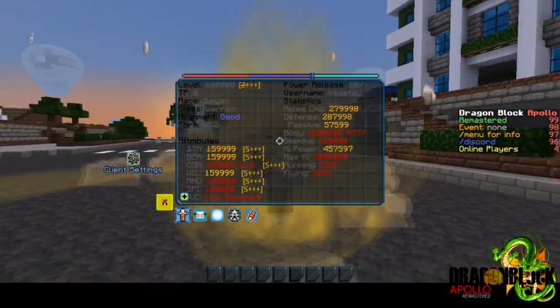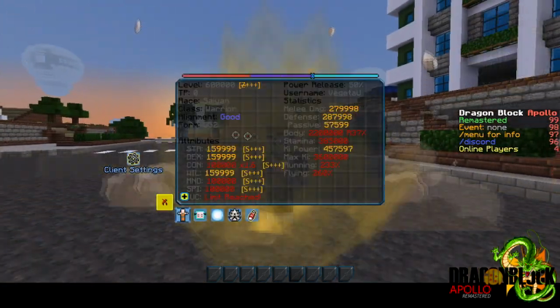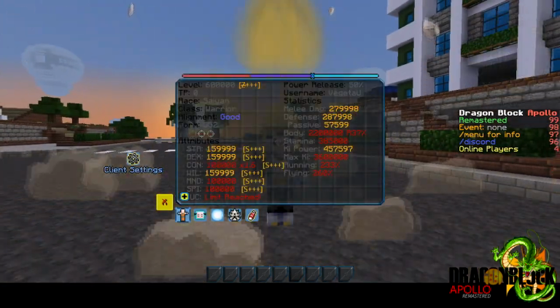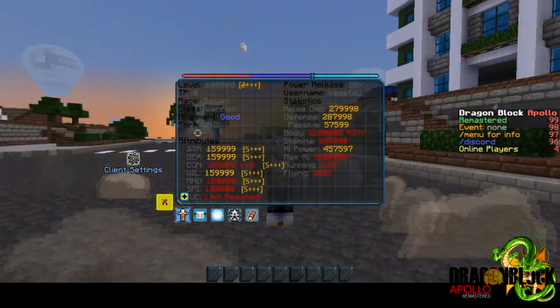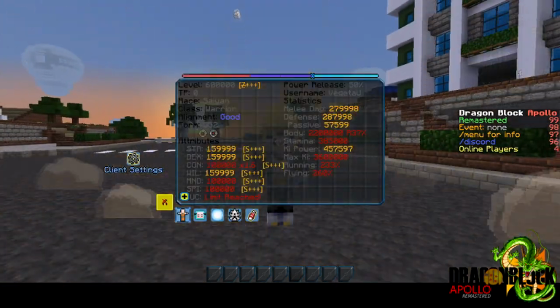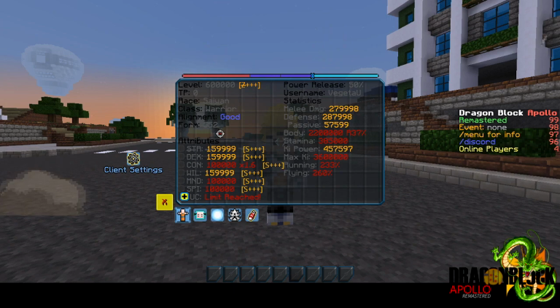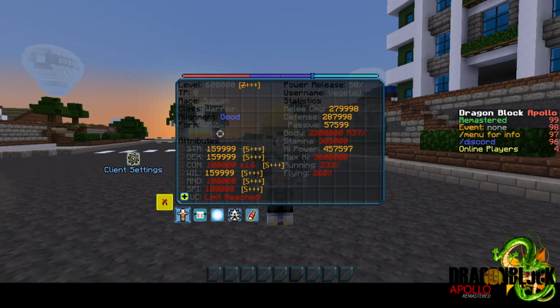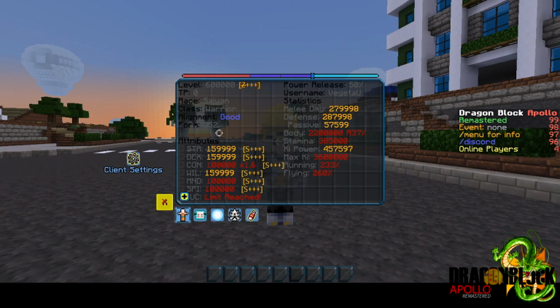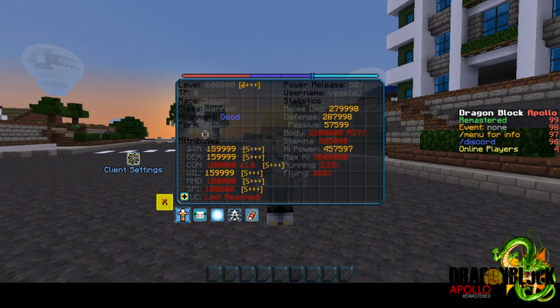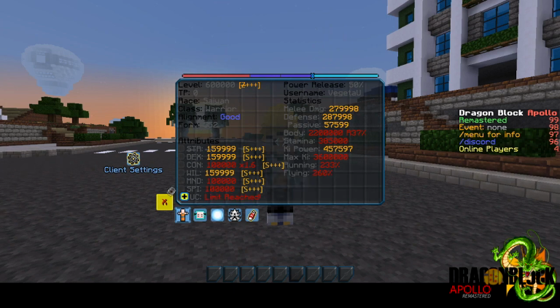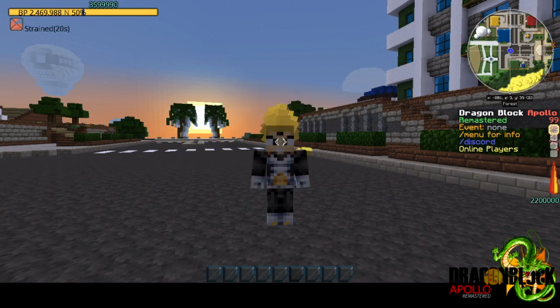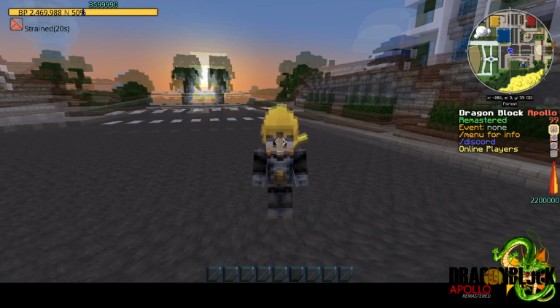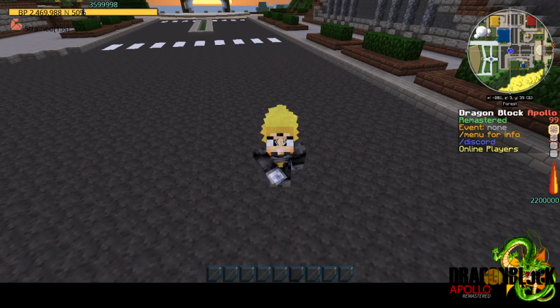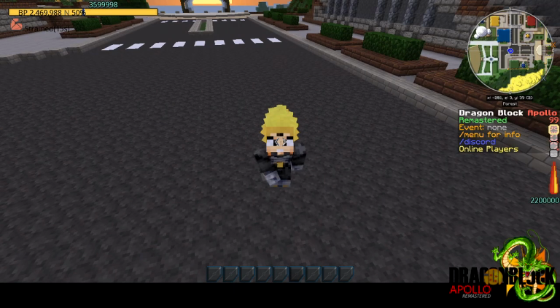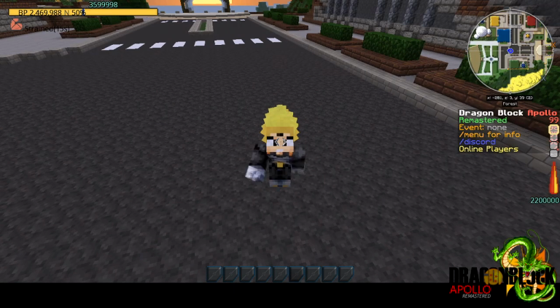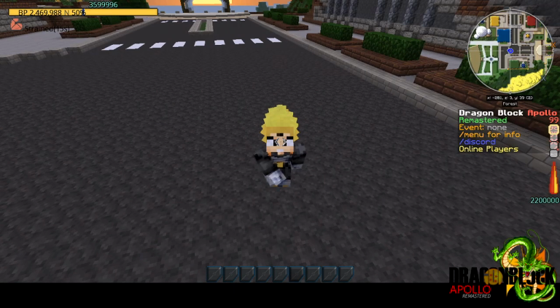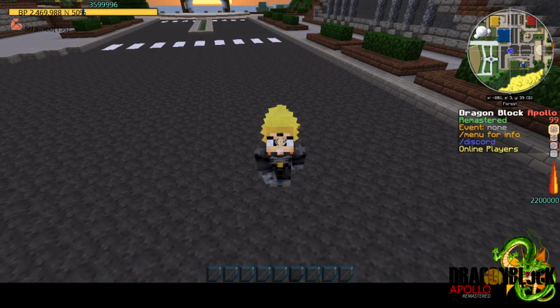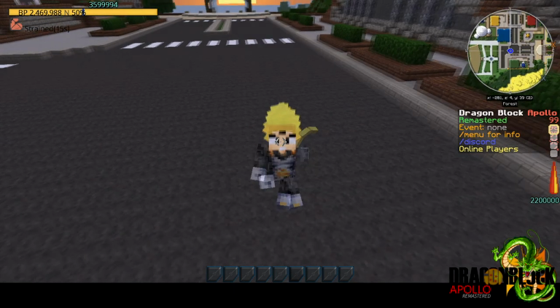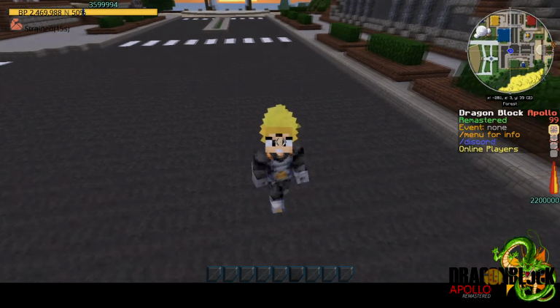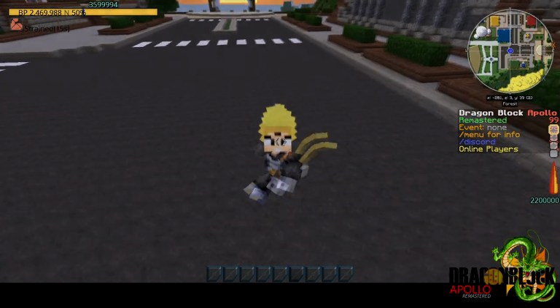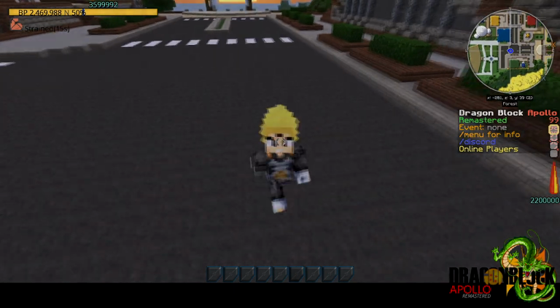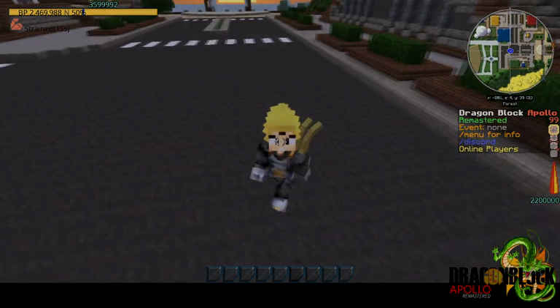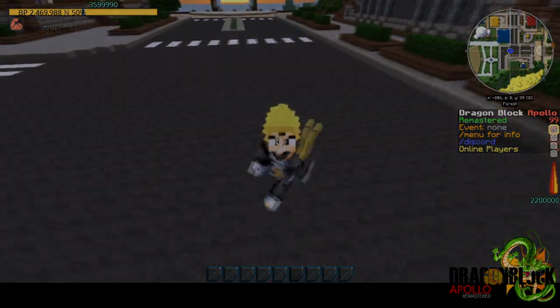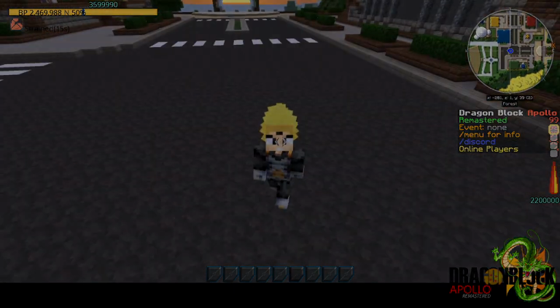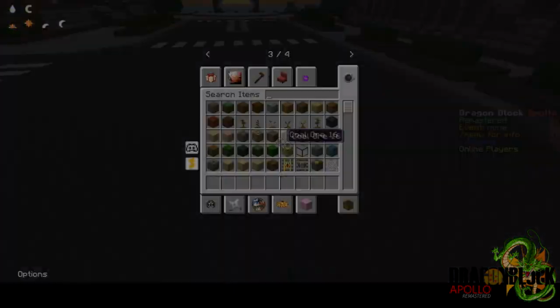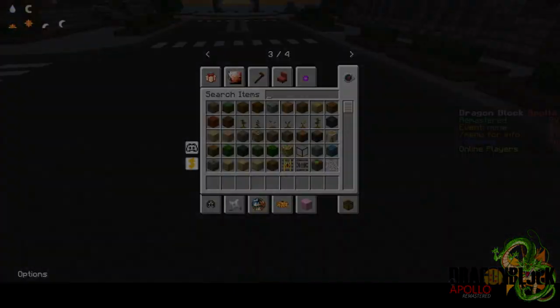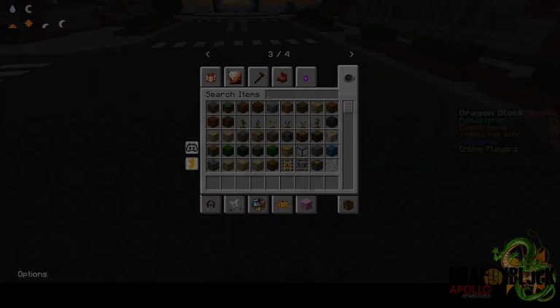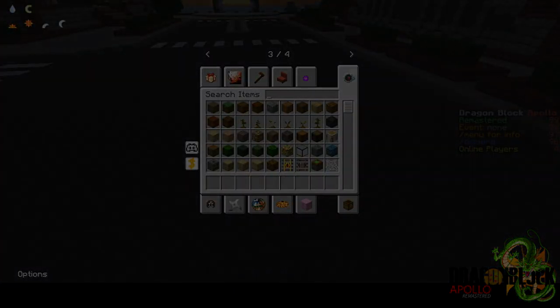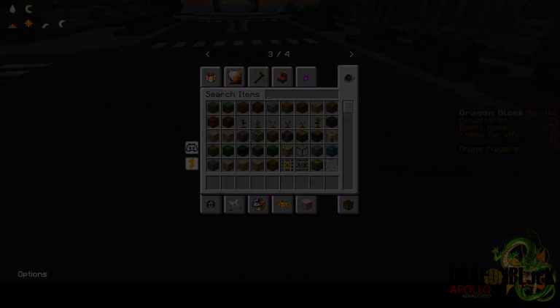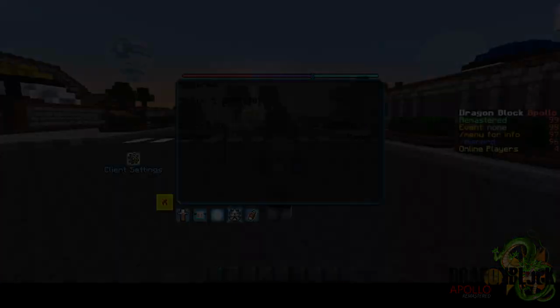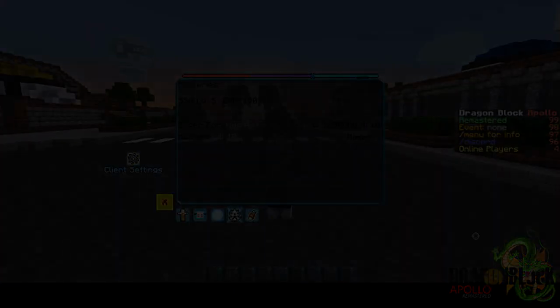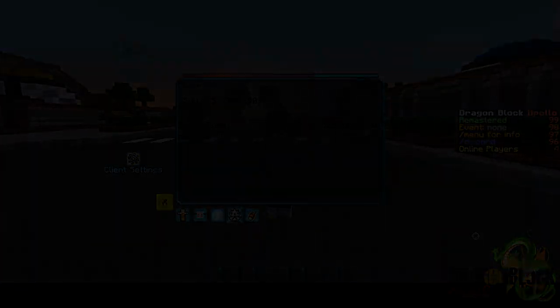Forms are unlocked by beating certain story quests, and from then on you must defeat challengers and grind out Z souls to increase your XP.